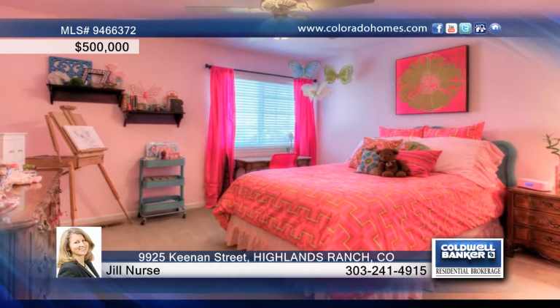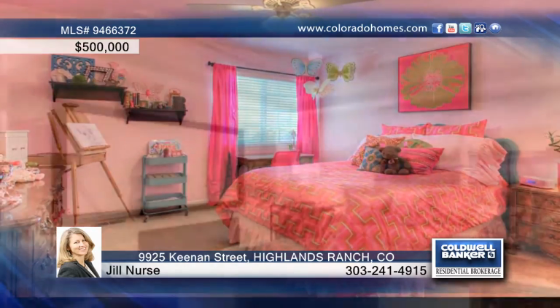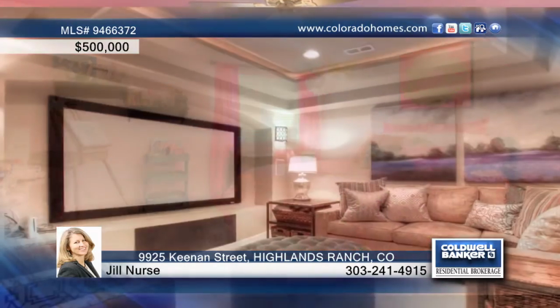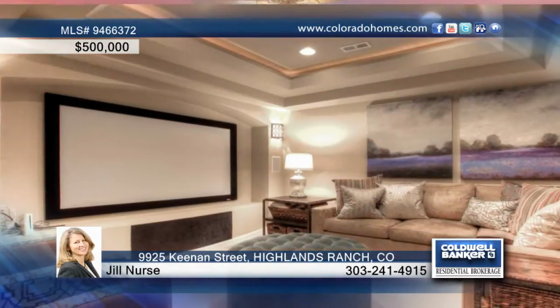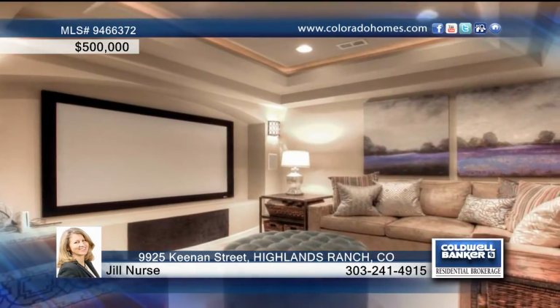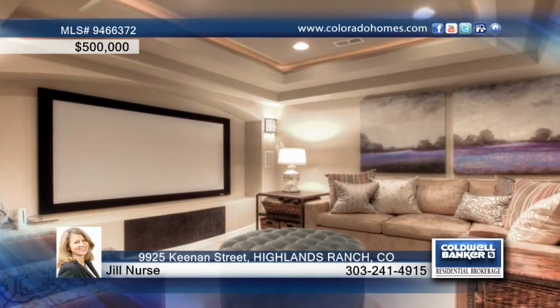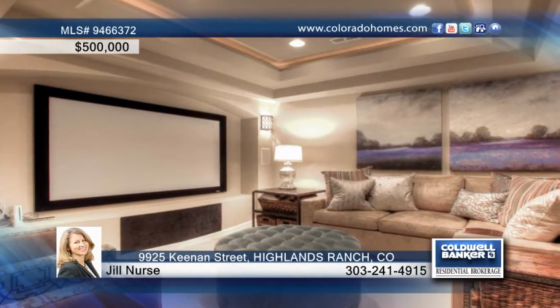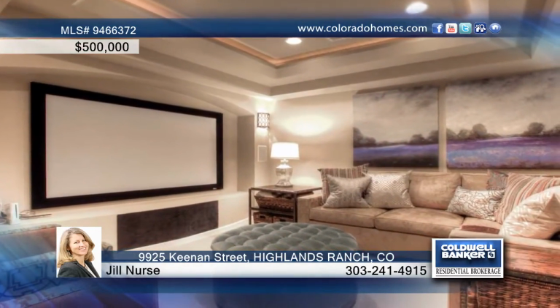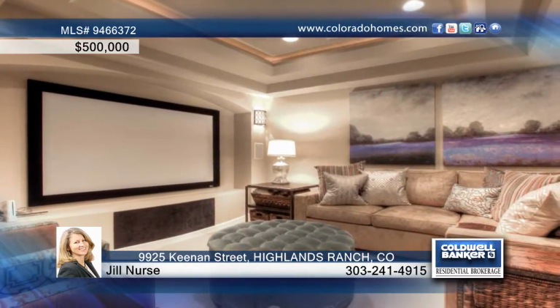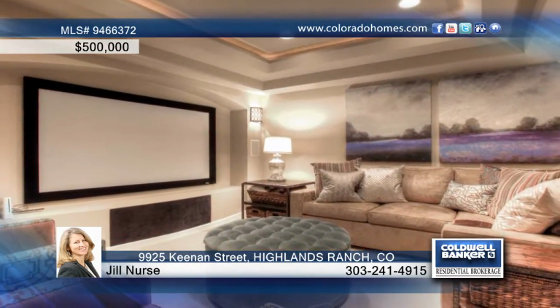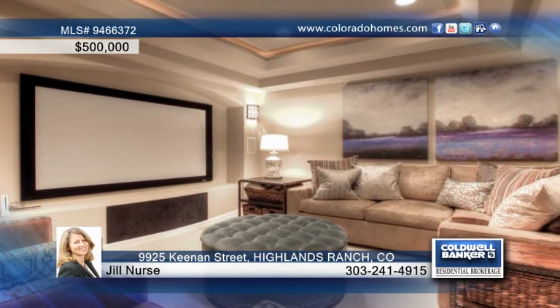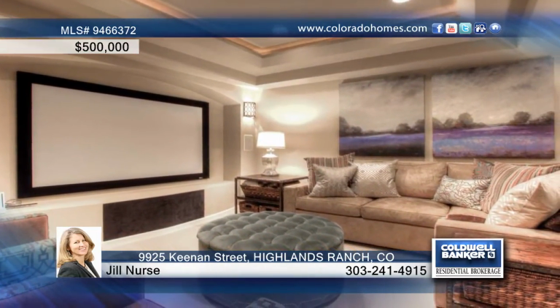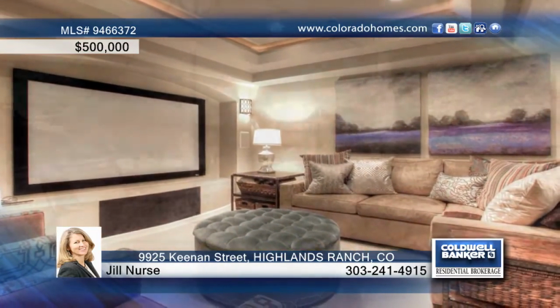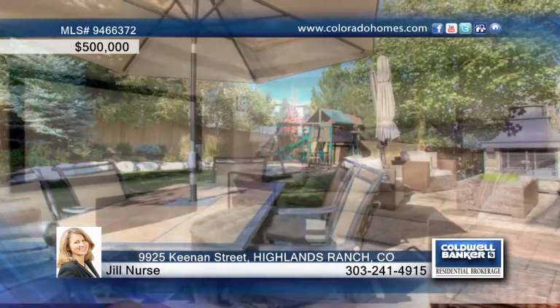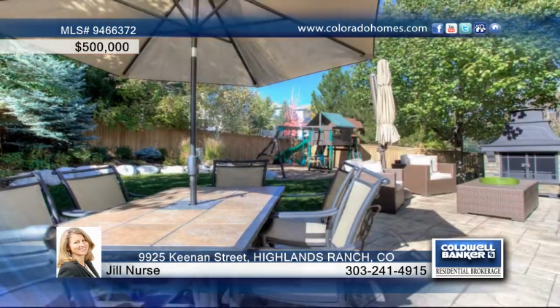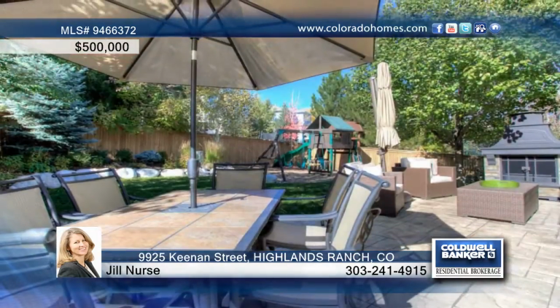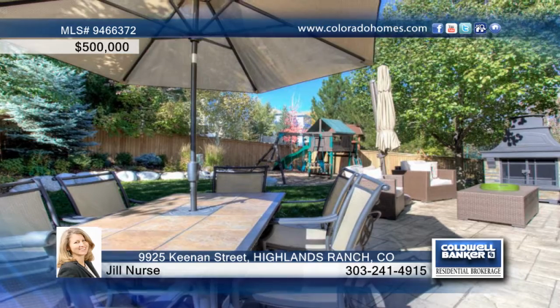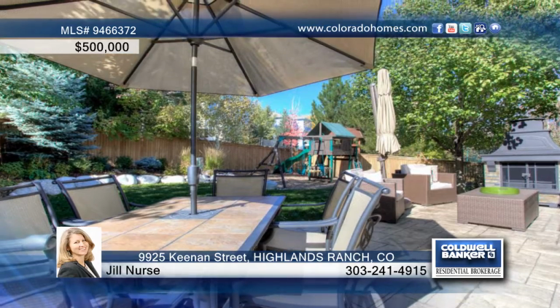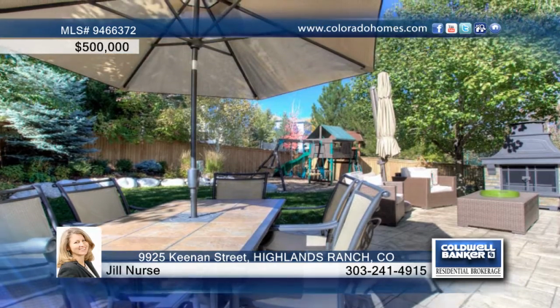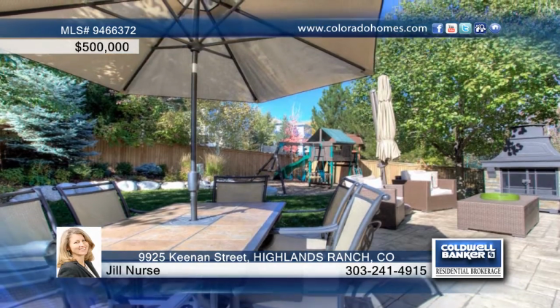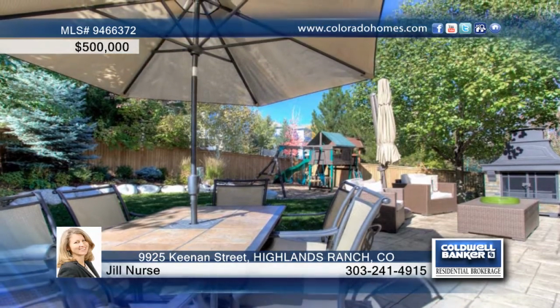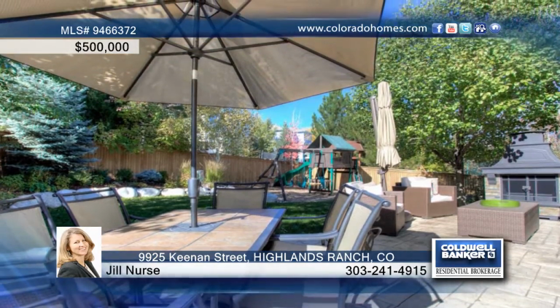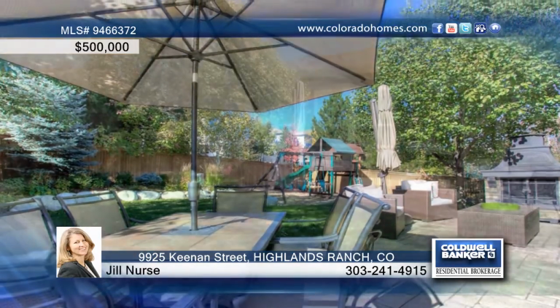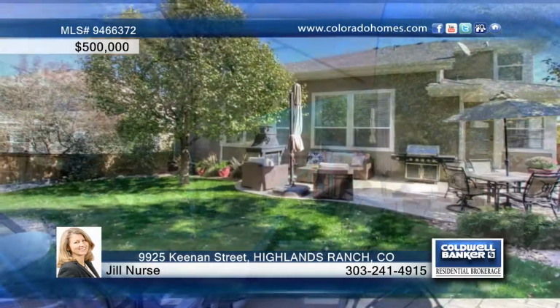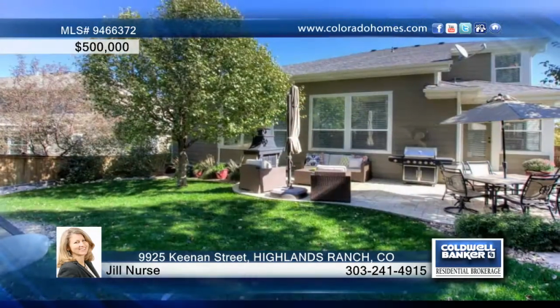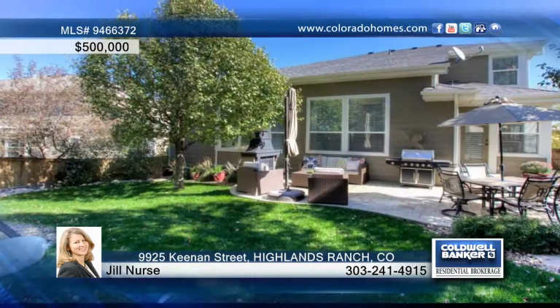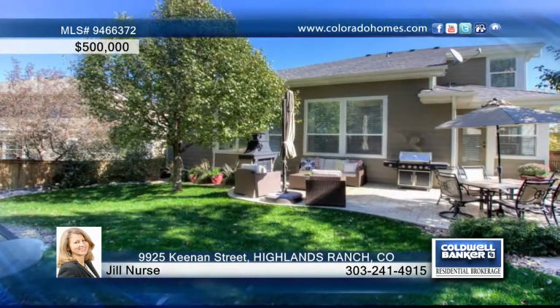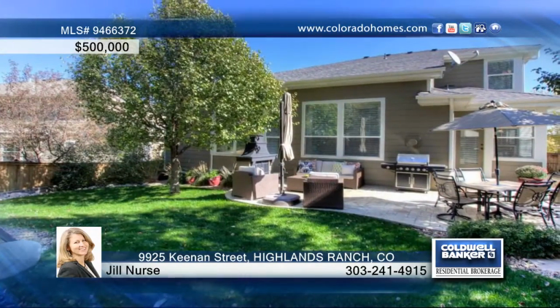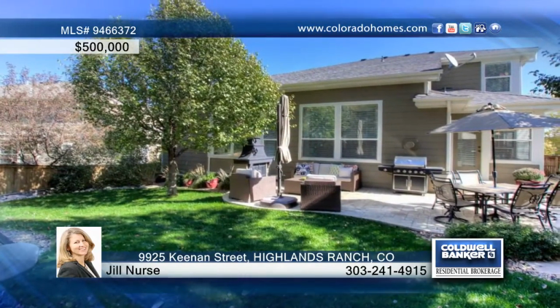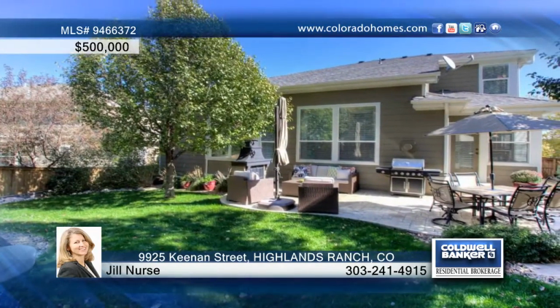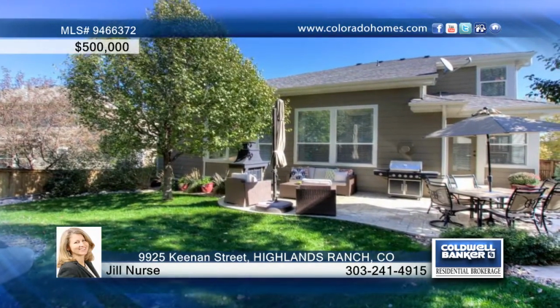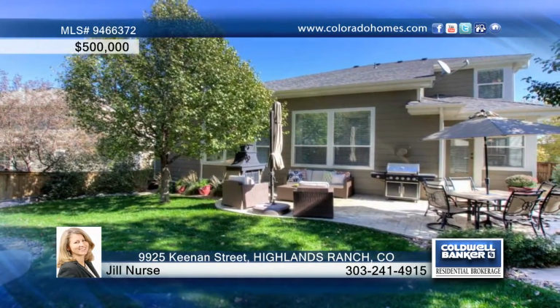This home is beautiful inside and out with great curb appeal and a stamped concrete patio for entertaining. Call Jill Nurse for the keys to your future home.